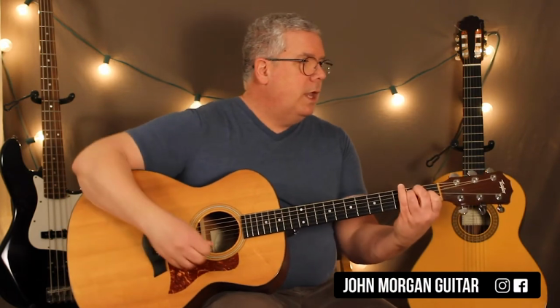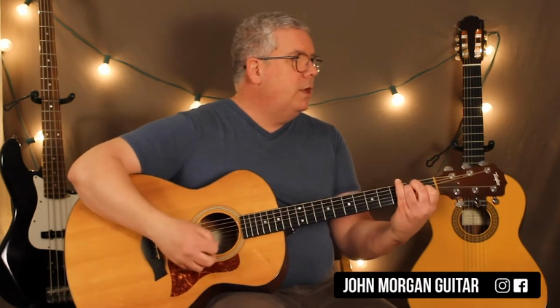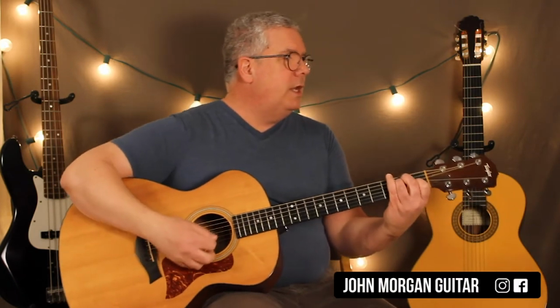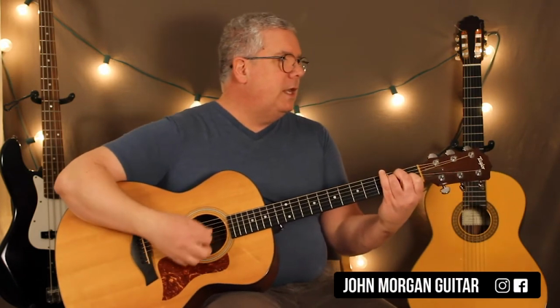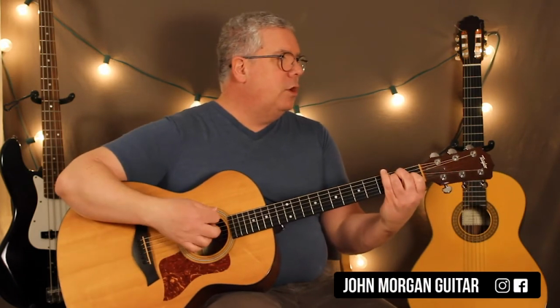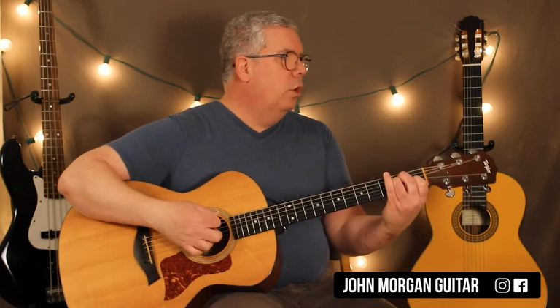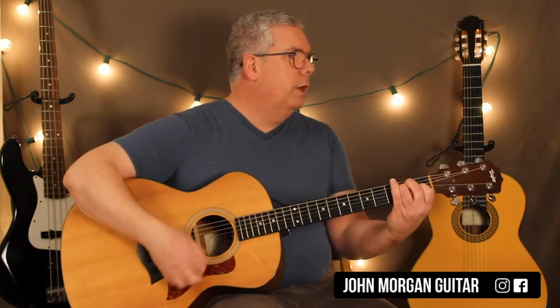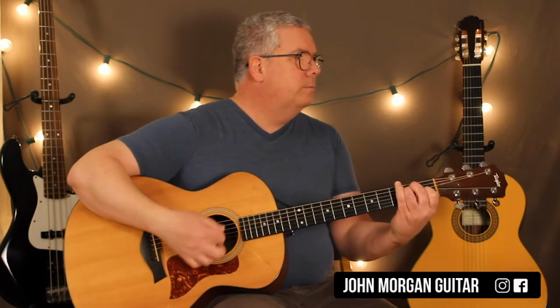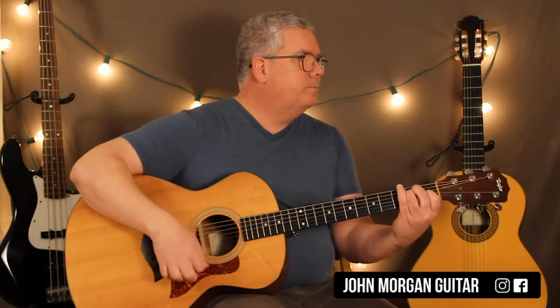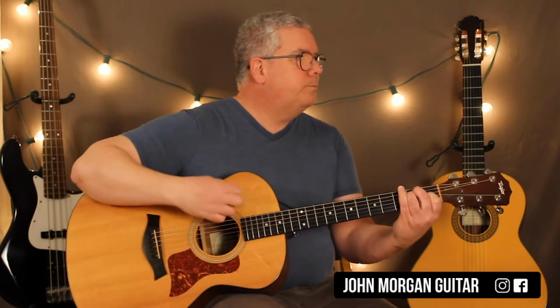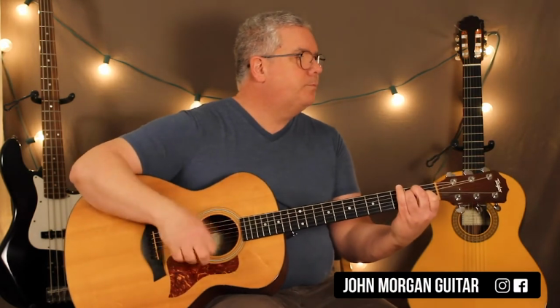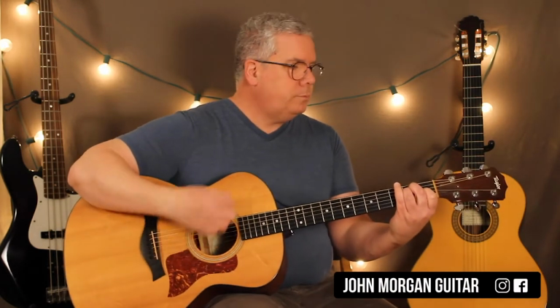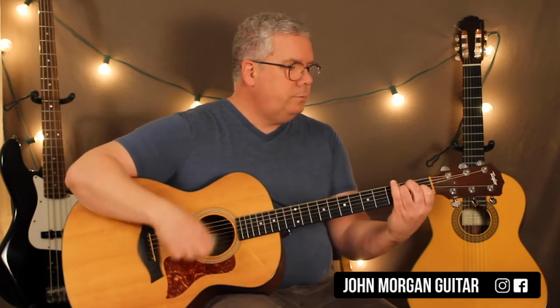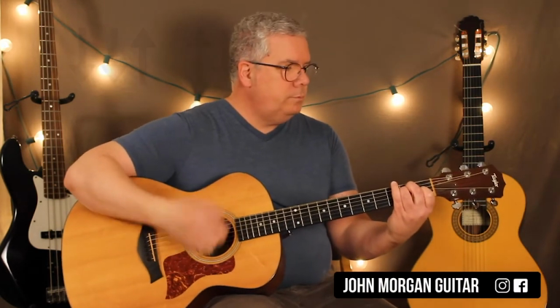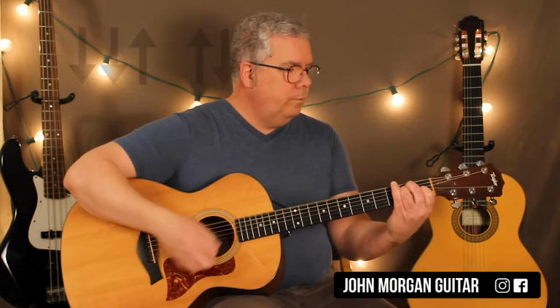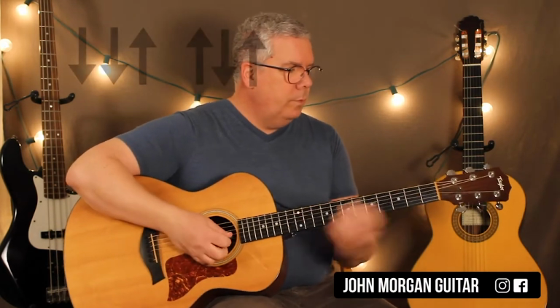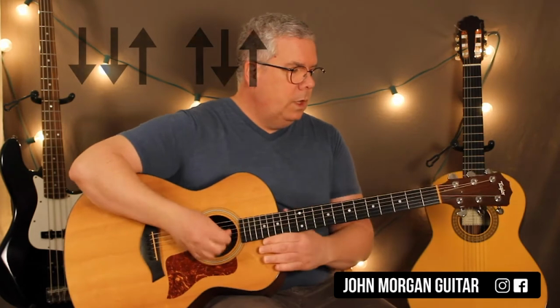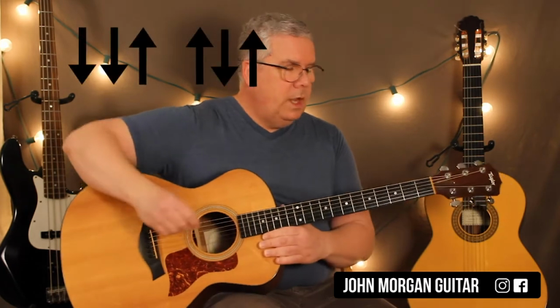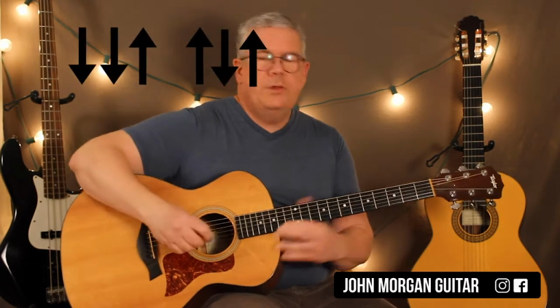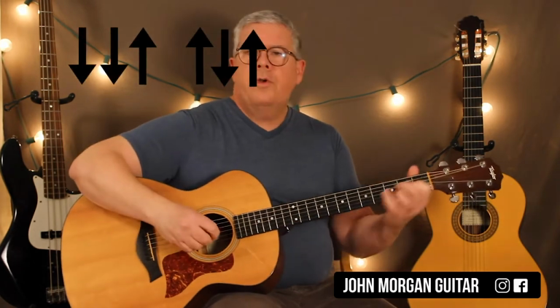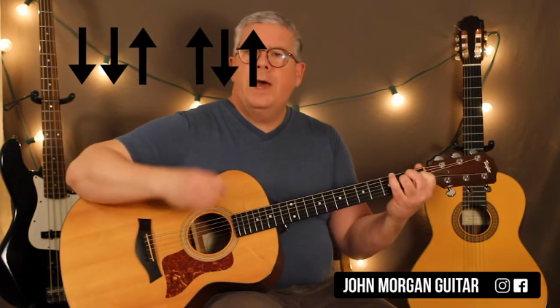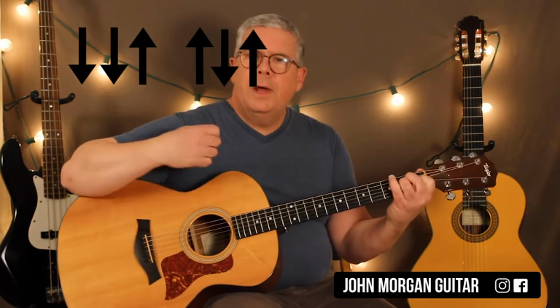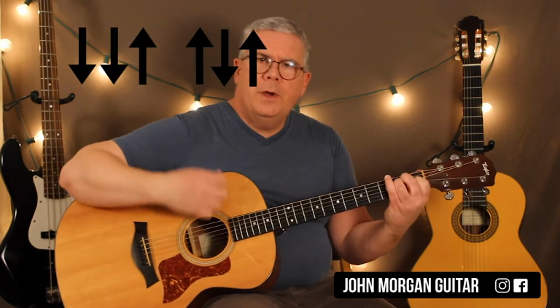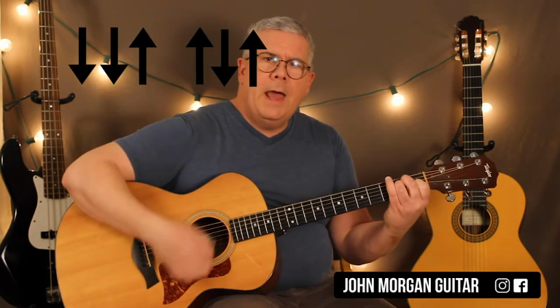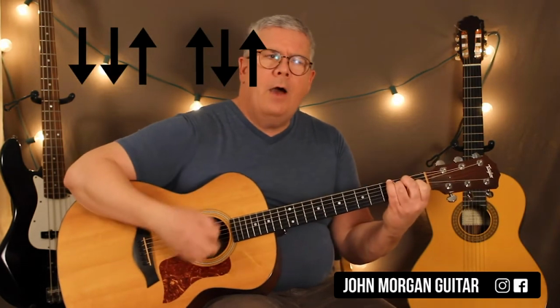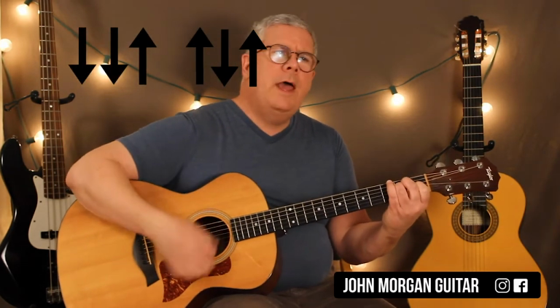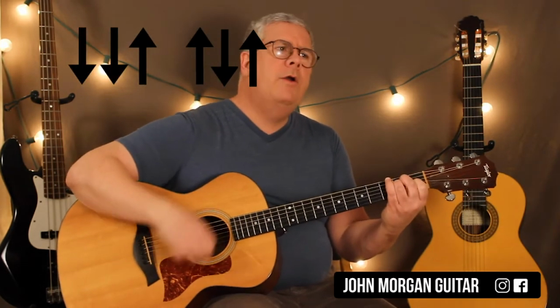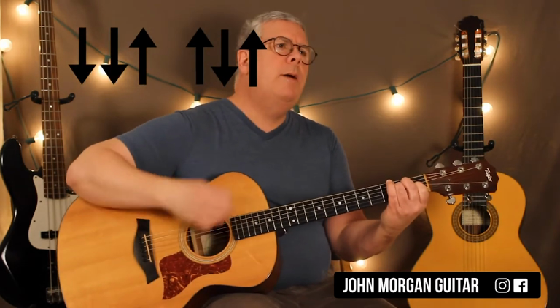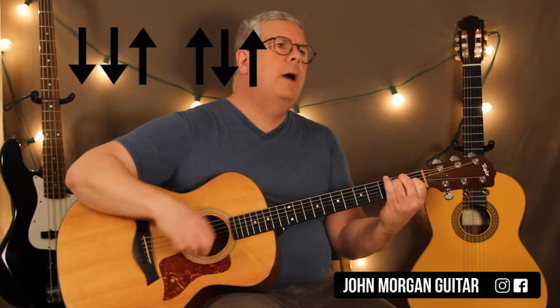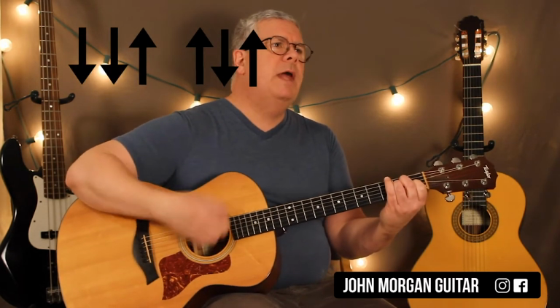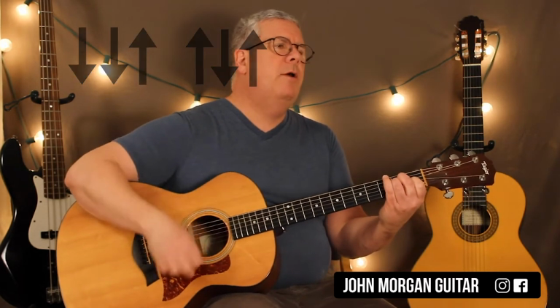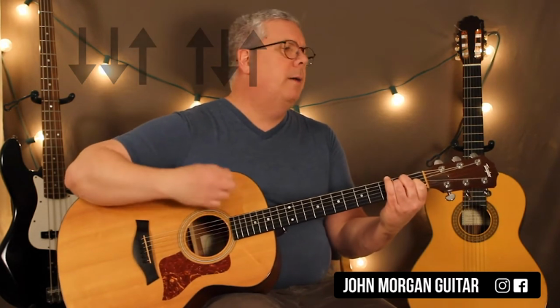You're going to need an E chord. That's your strum pattern by the way: down, down, up, up, down, up.